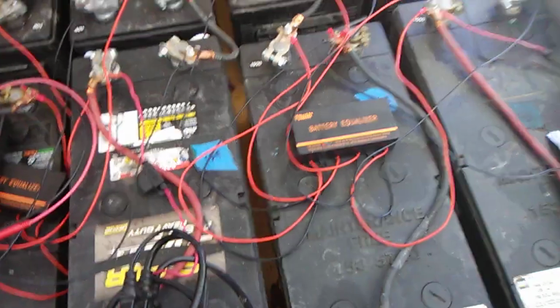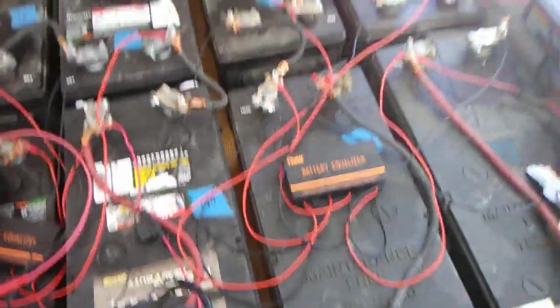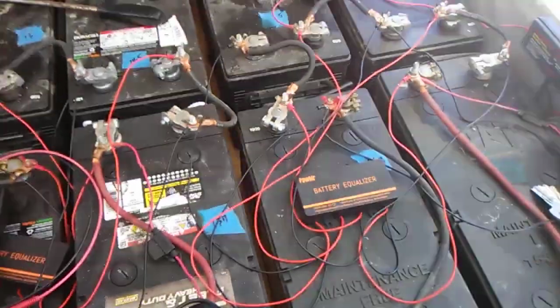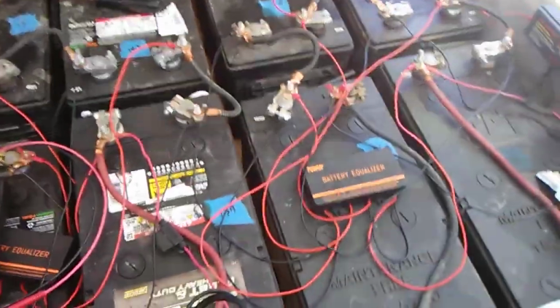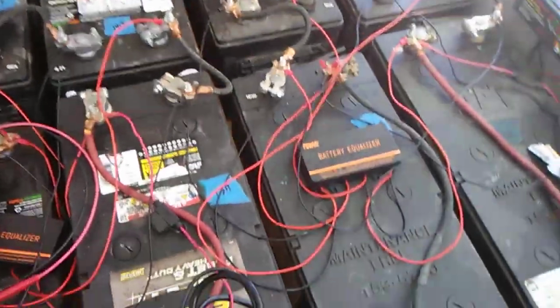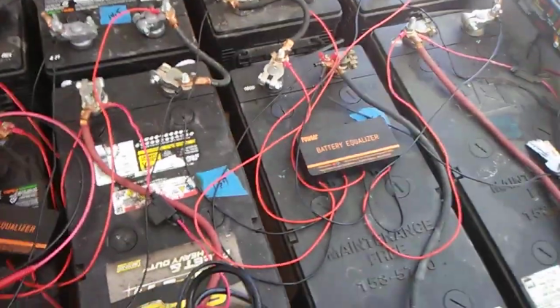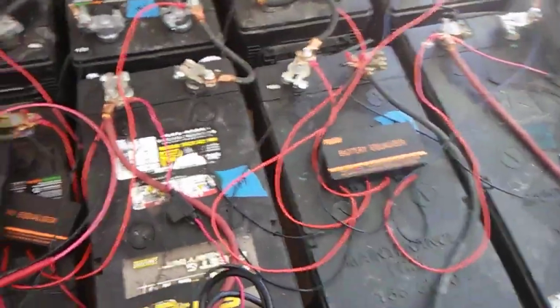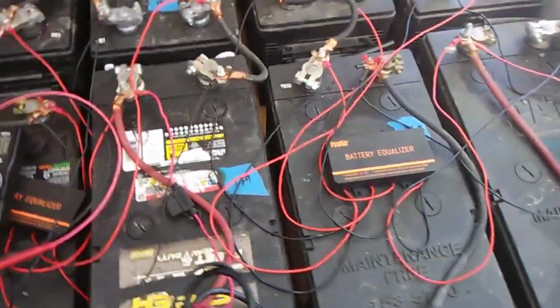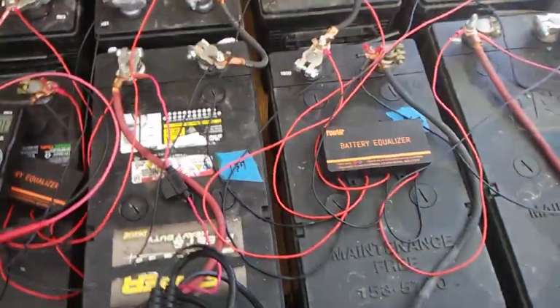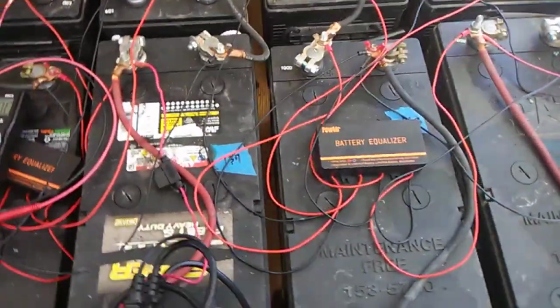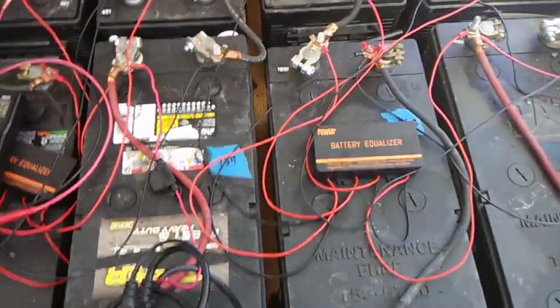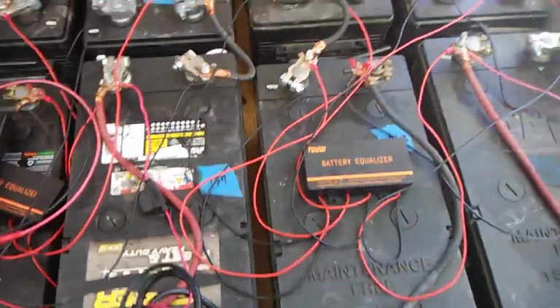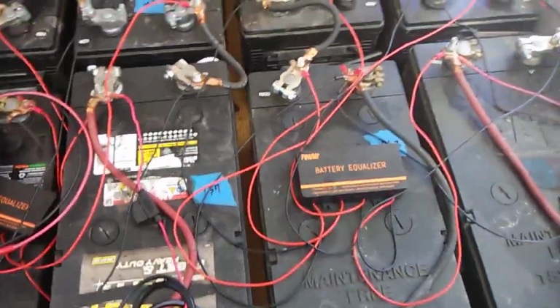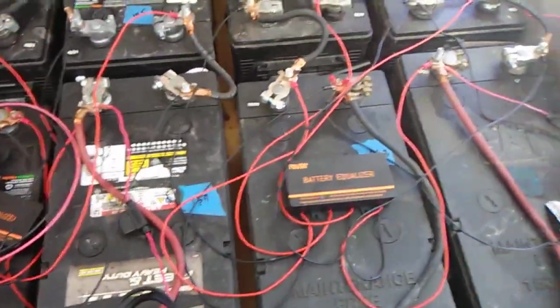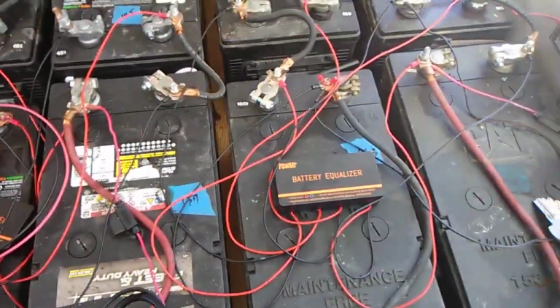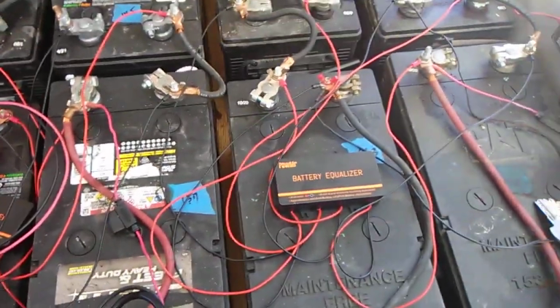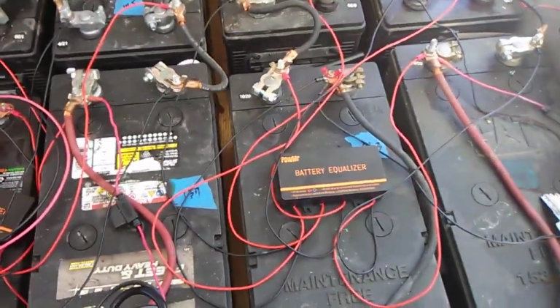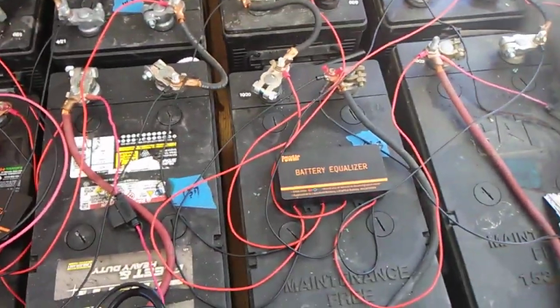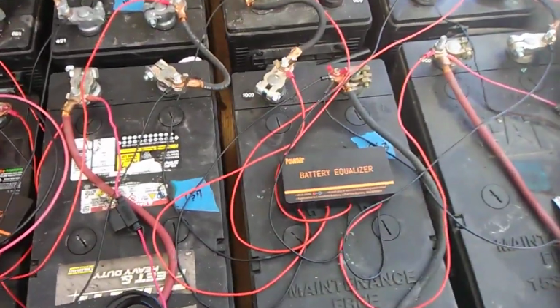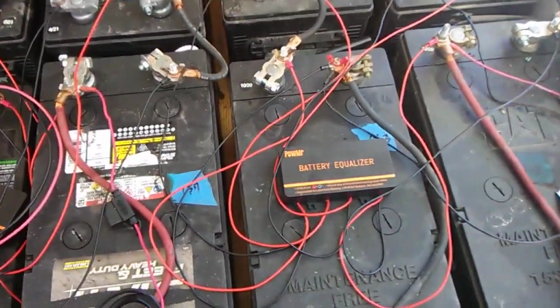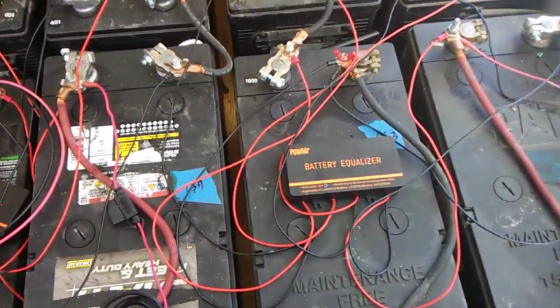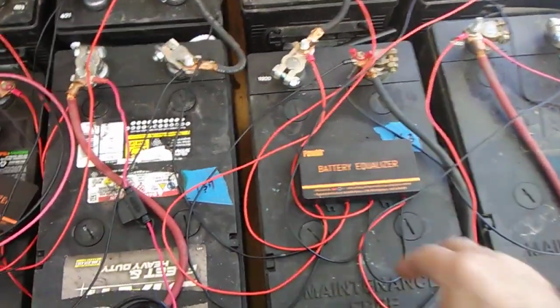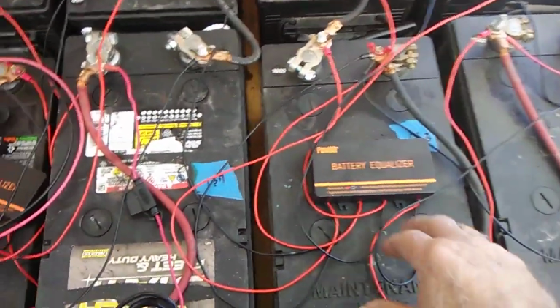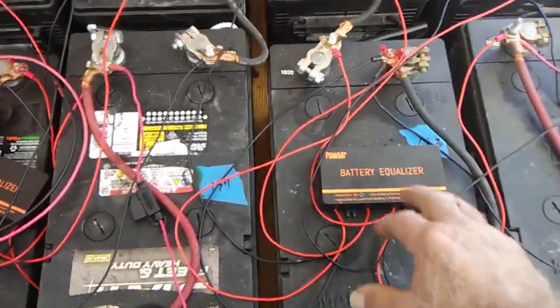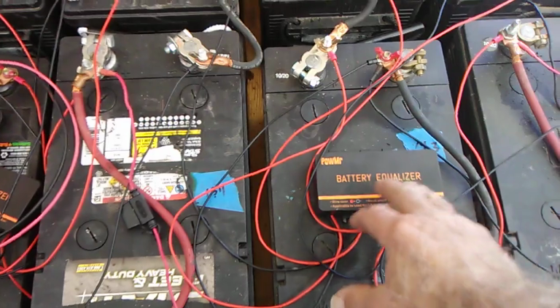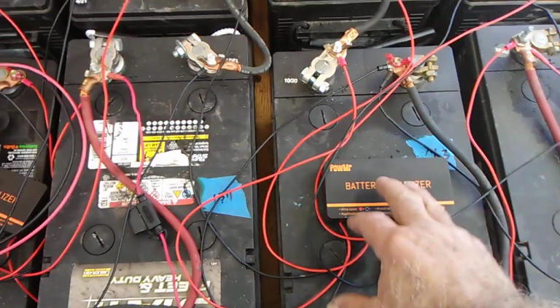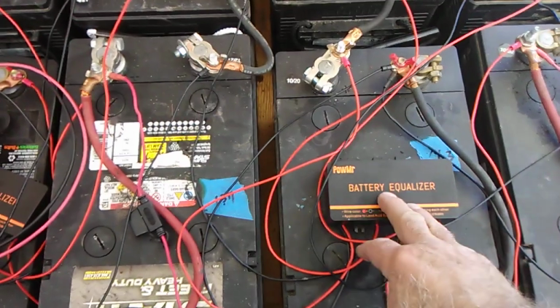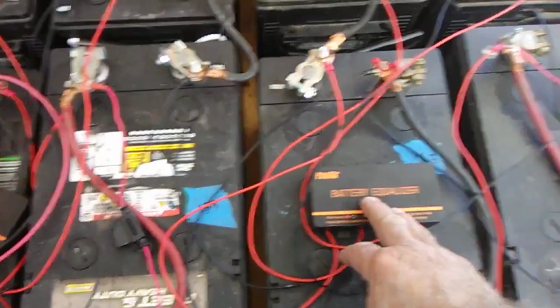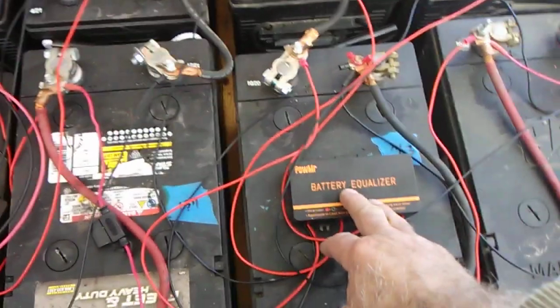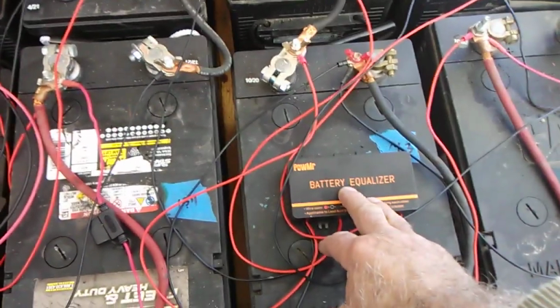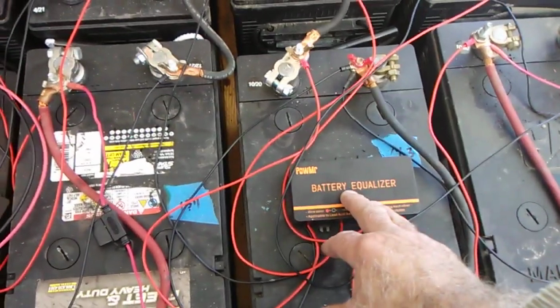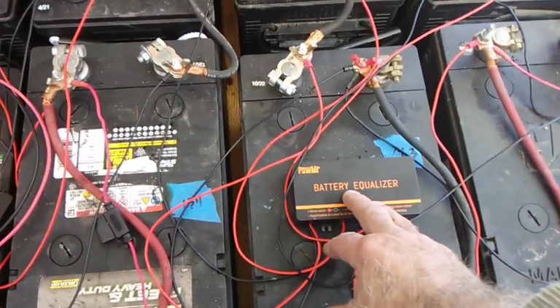Well, hey again, everyone. This is Bob from Hot Rock Central, and in today's video, we're going to be talking about these battery equalizers here.